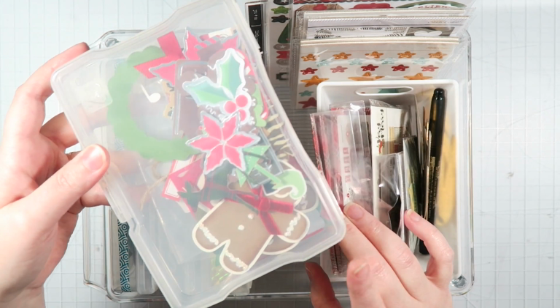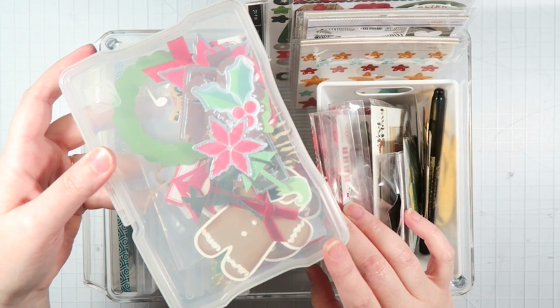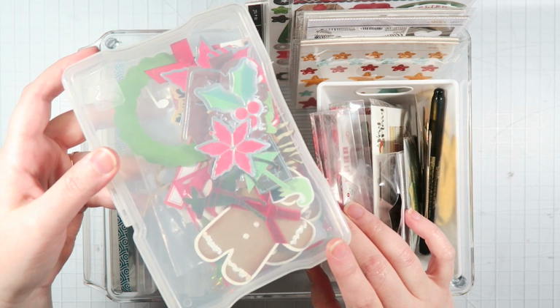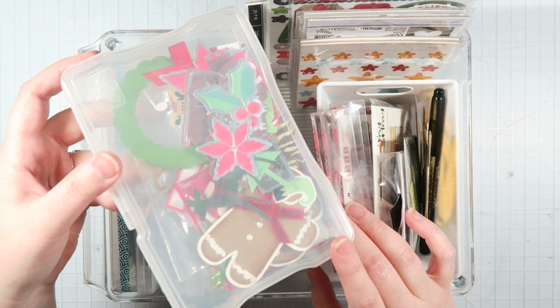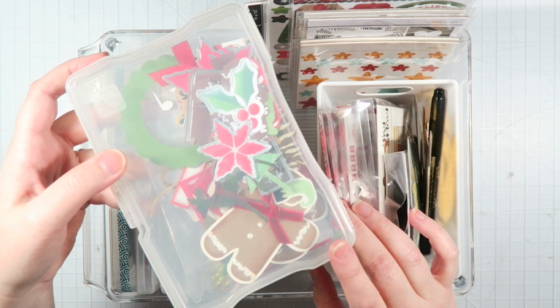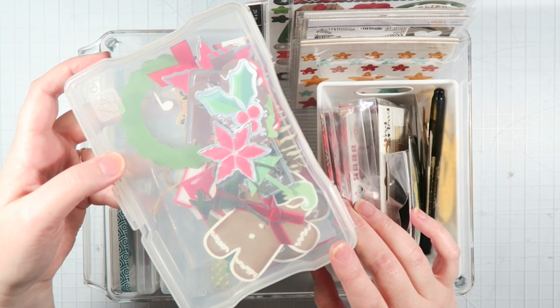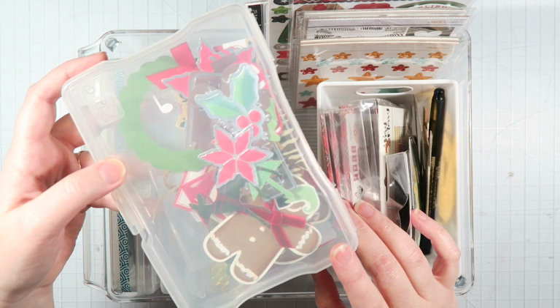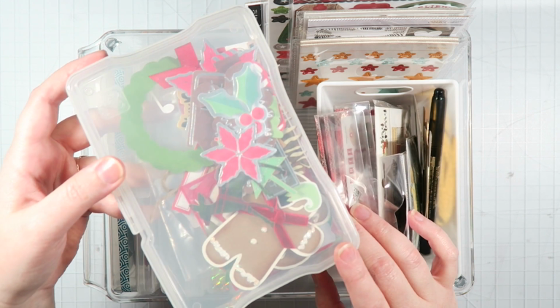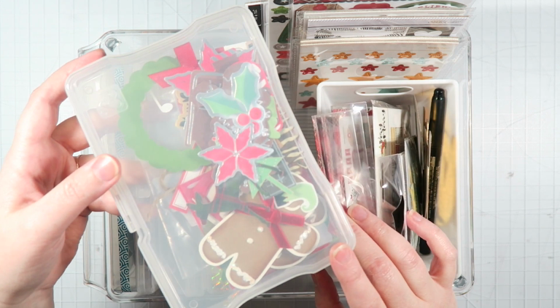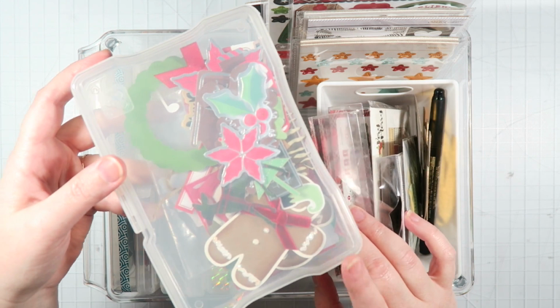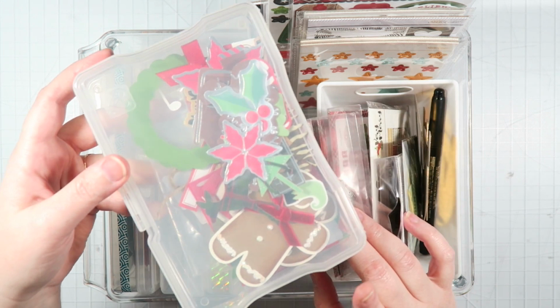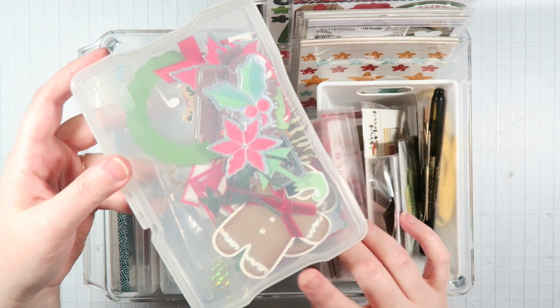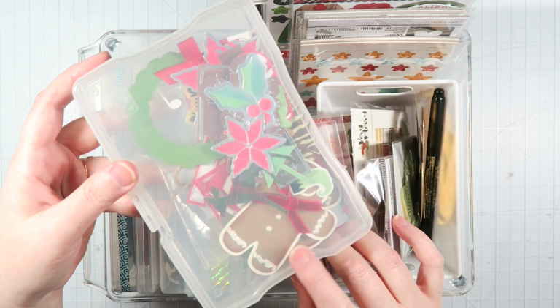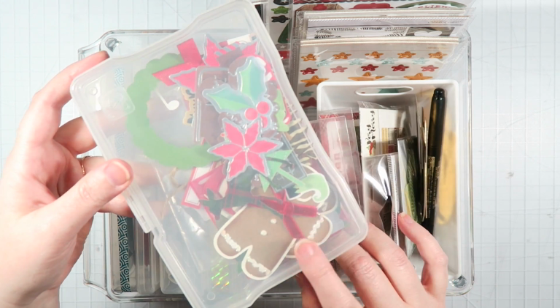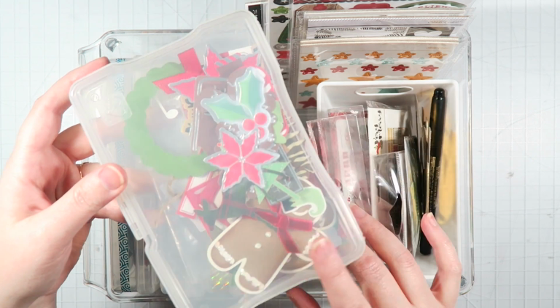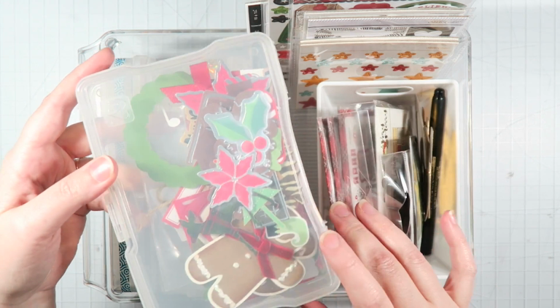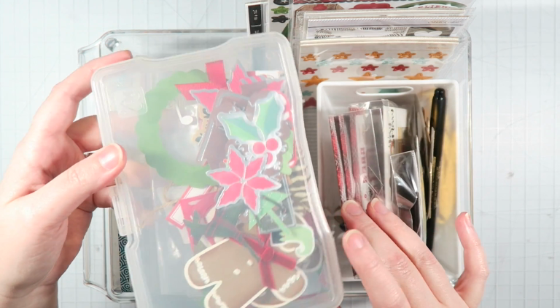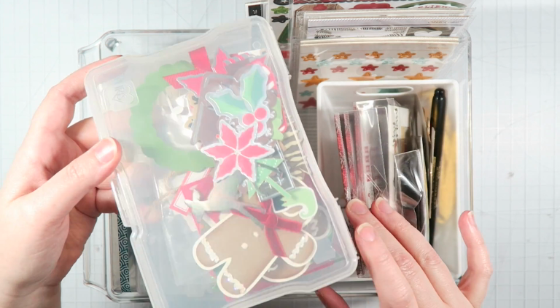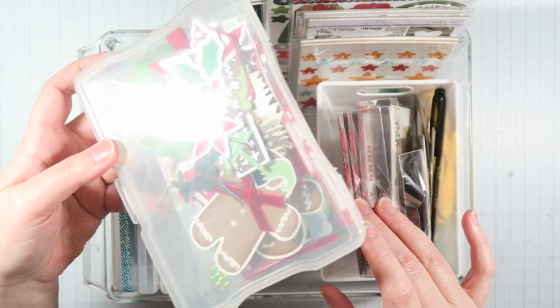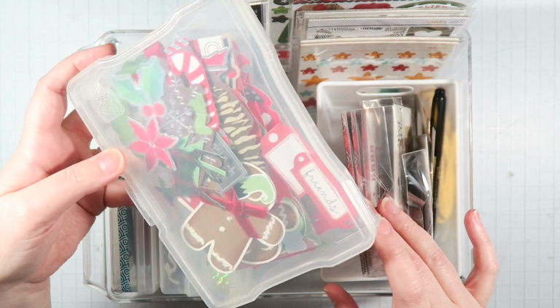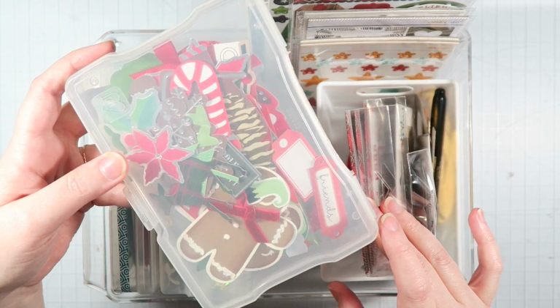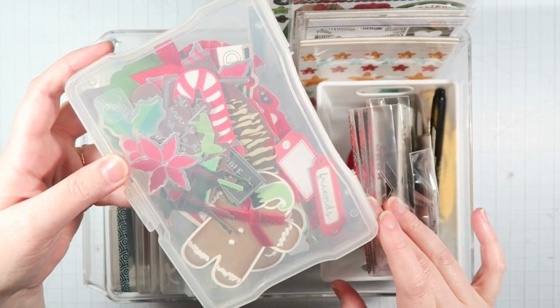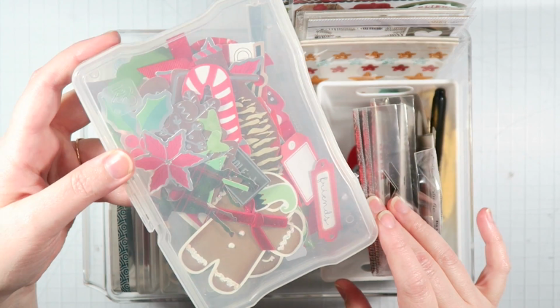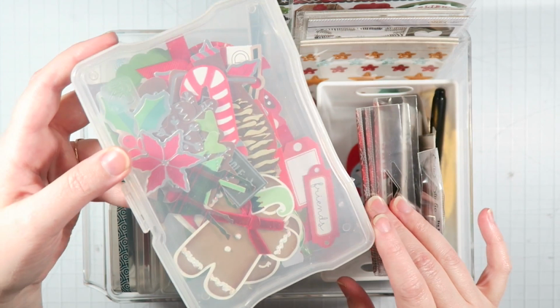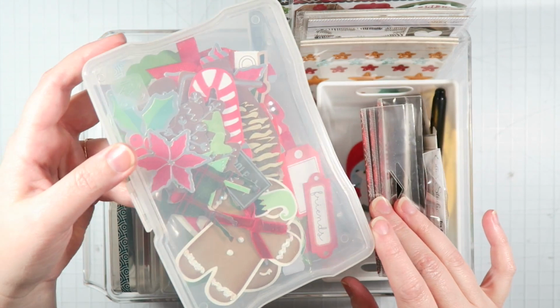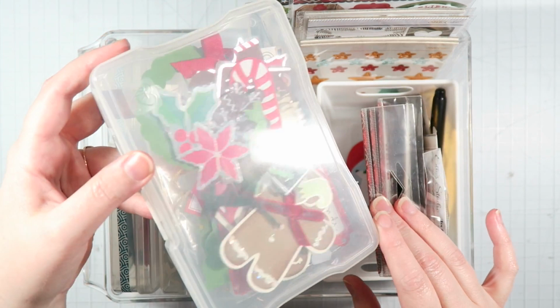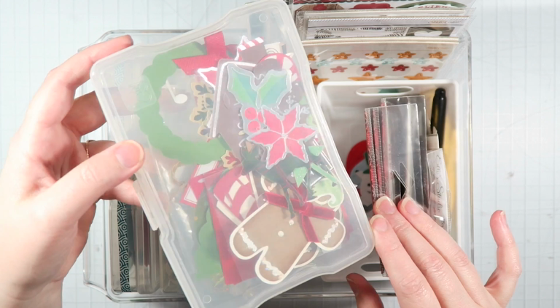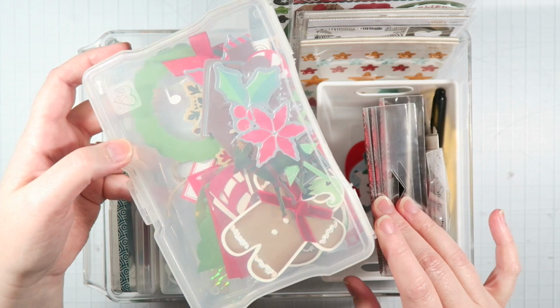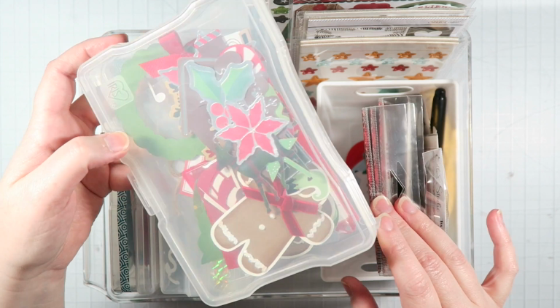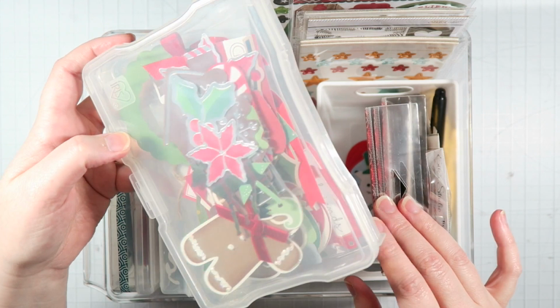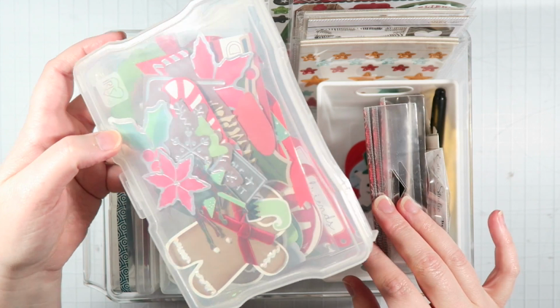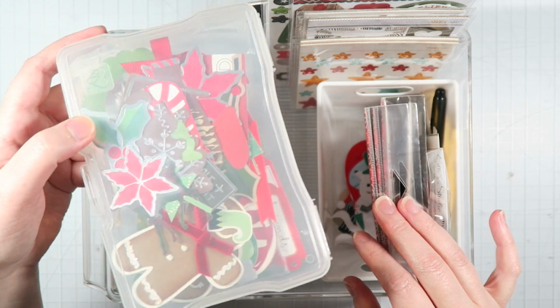So red, green, there's a little bit of silver. There's like gingerbread men in here, hot cocoa things, pine cones, wreaths, all sorts of fun stuff. And then in this little white container compartment thing, I have all of my new die cut packaging.